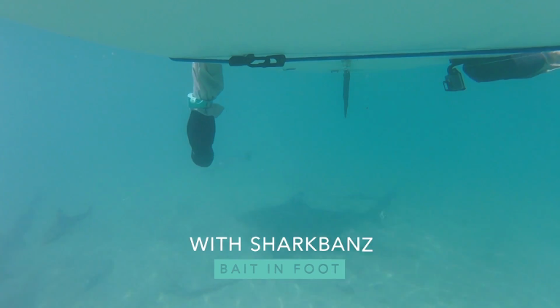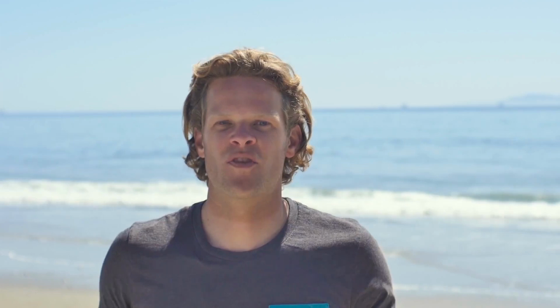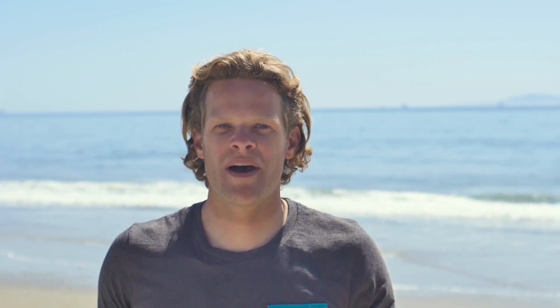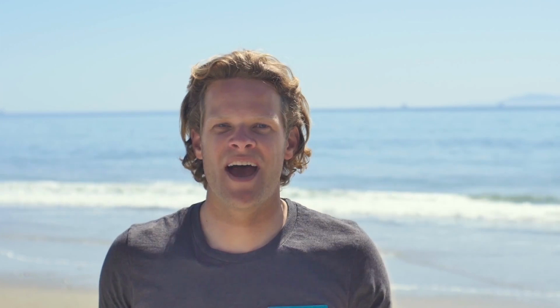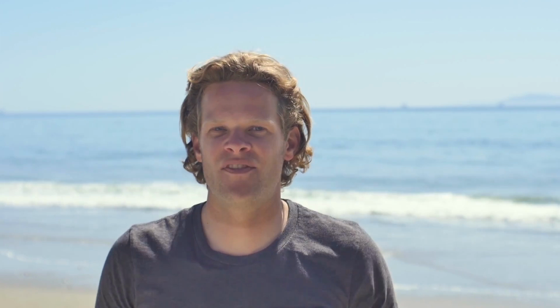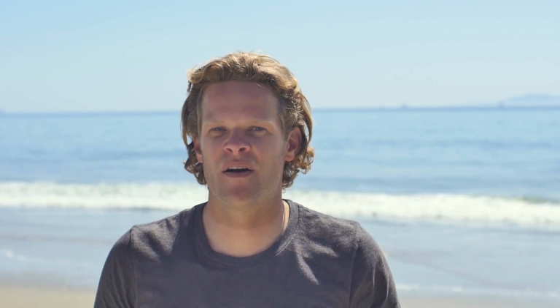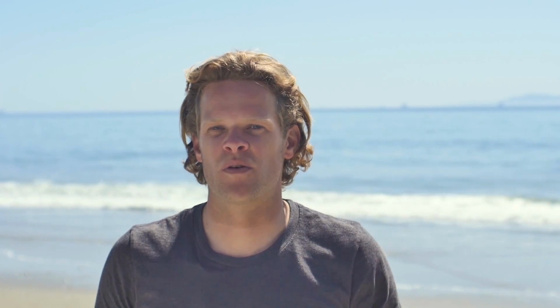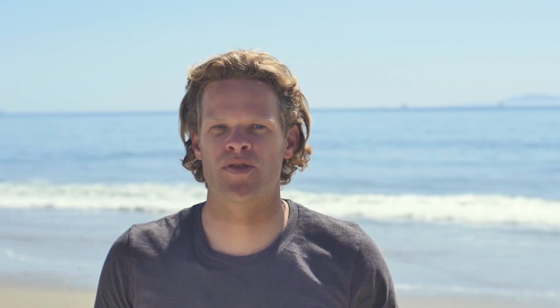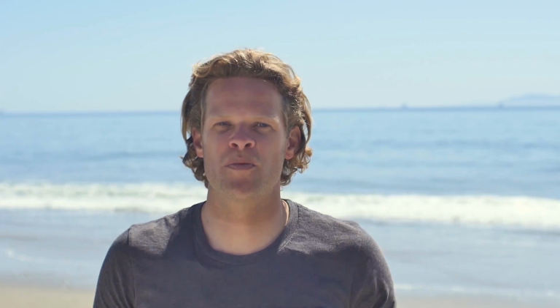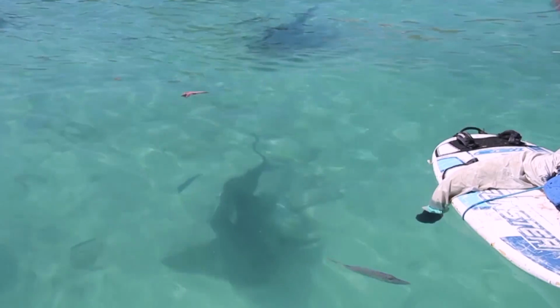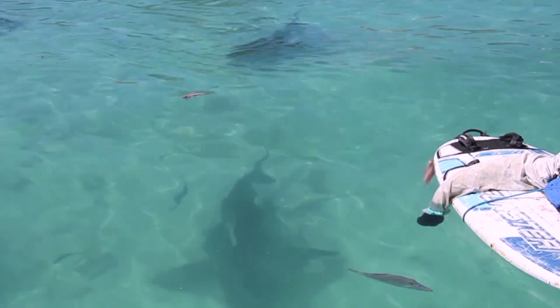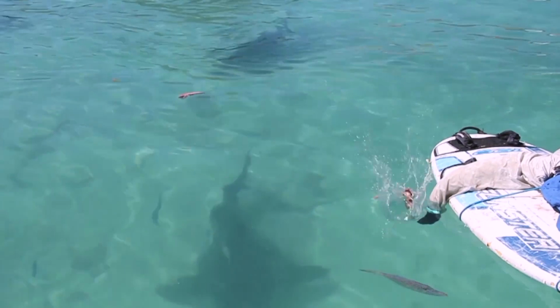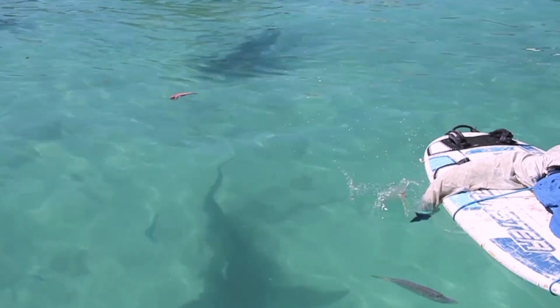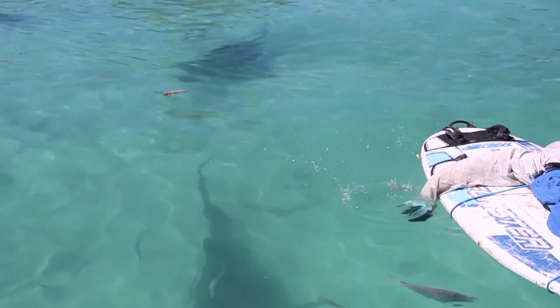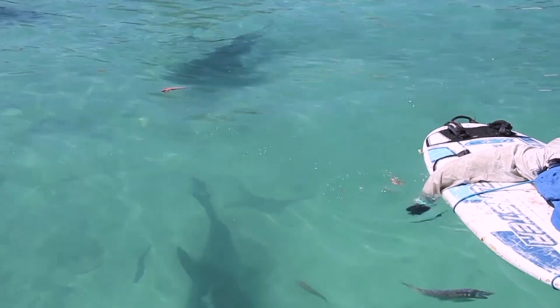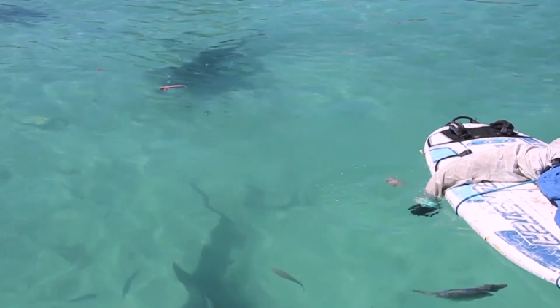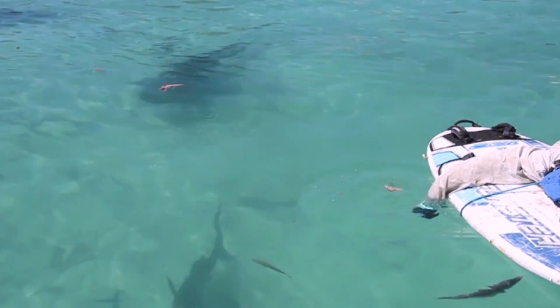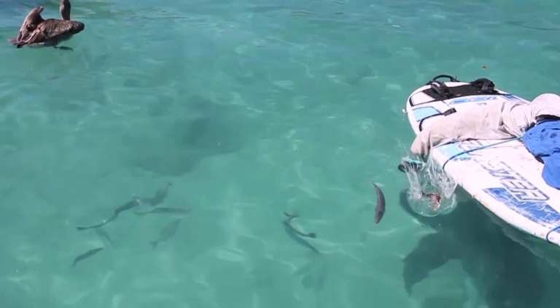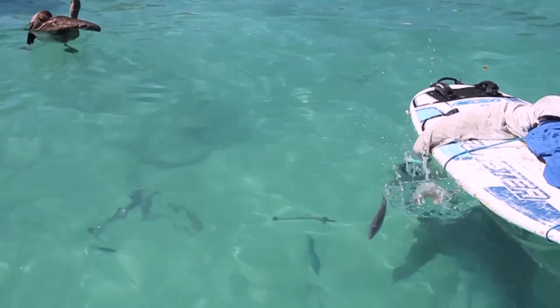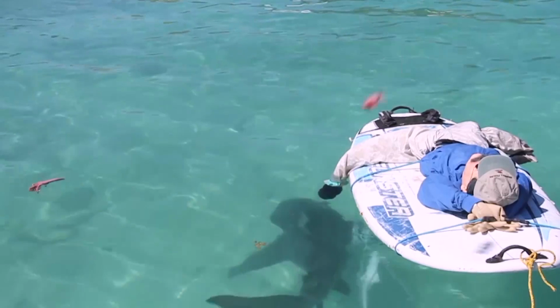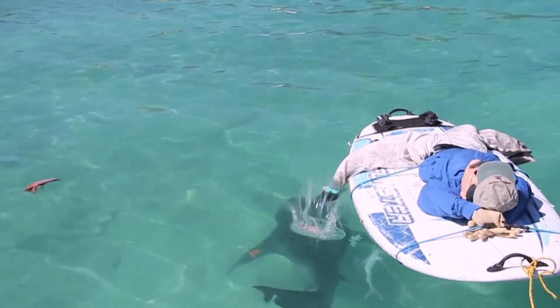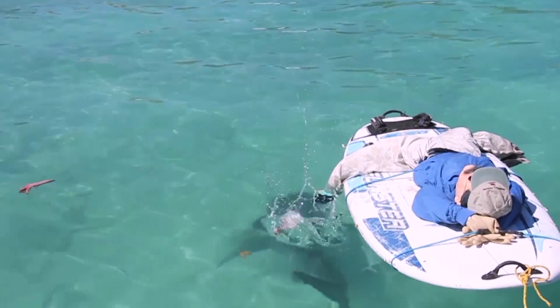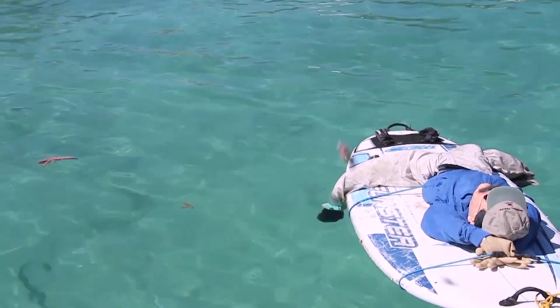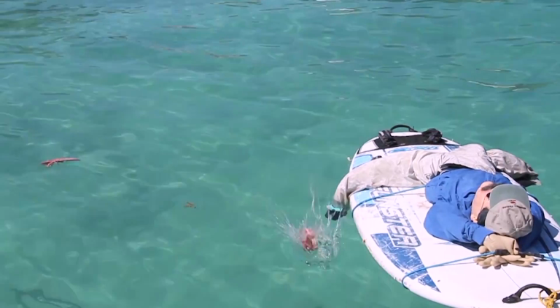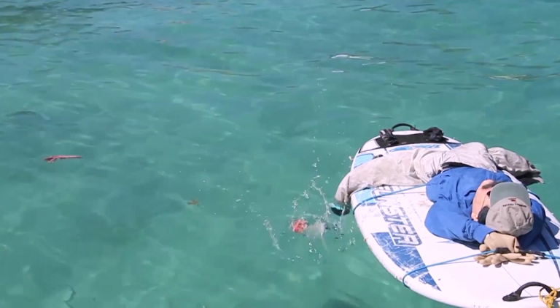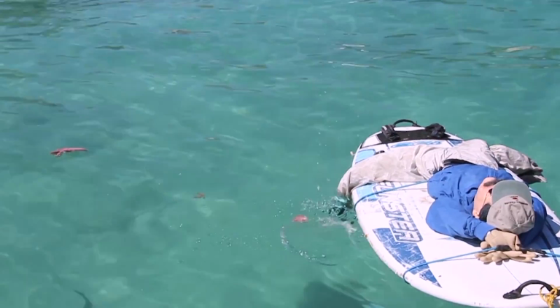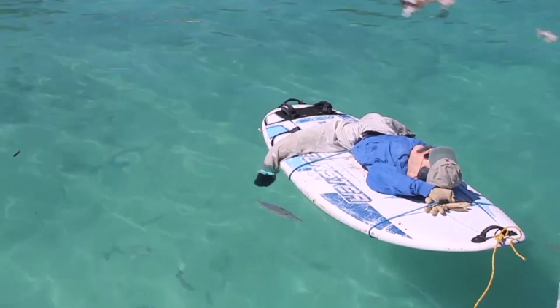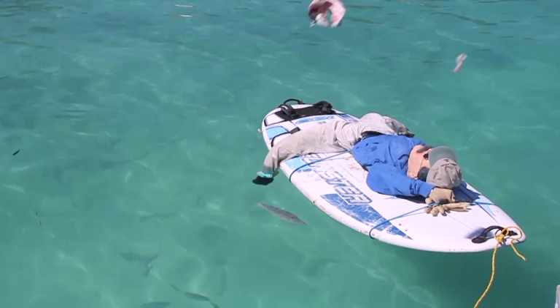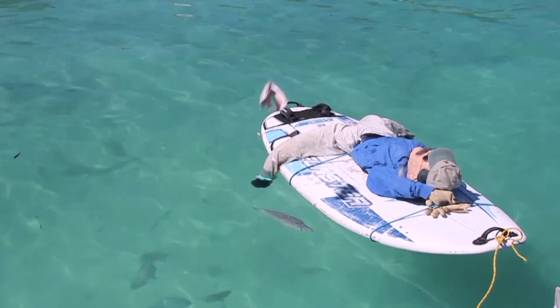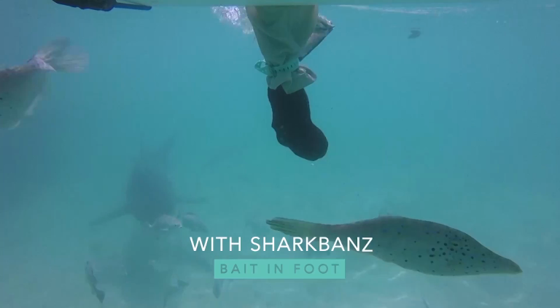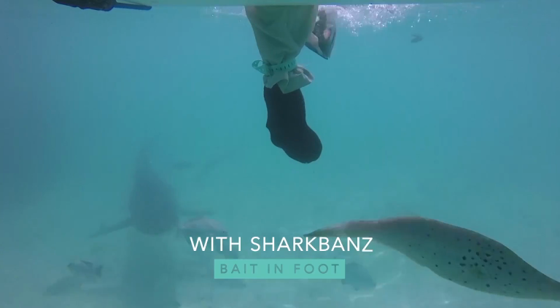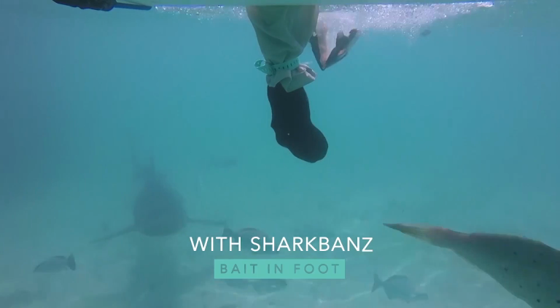For about a half hour, we threw bait all around Bernie, and the shark wouldn't bite his foot, or even take bait near his foot.